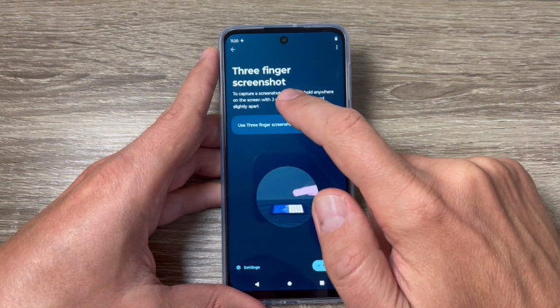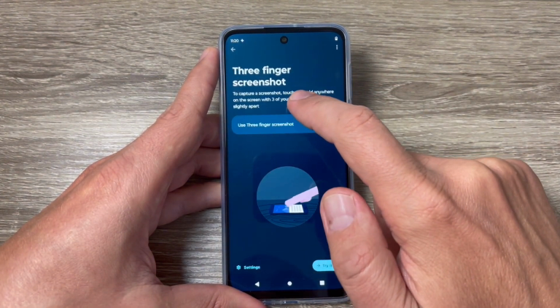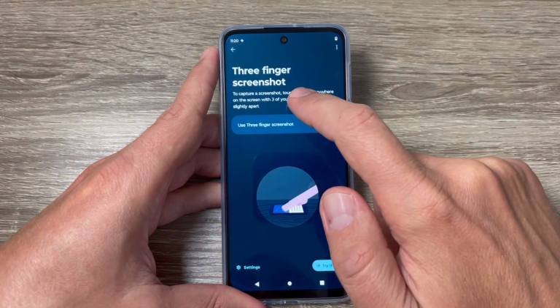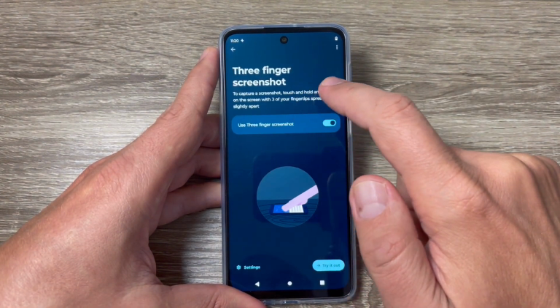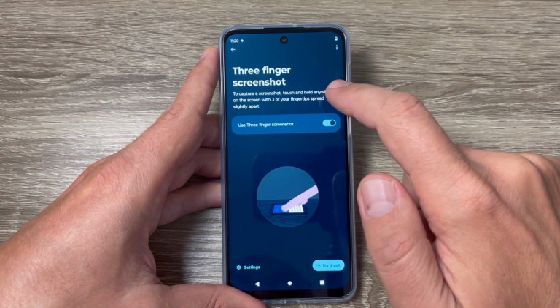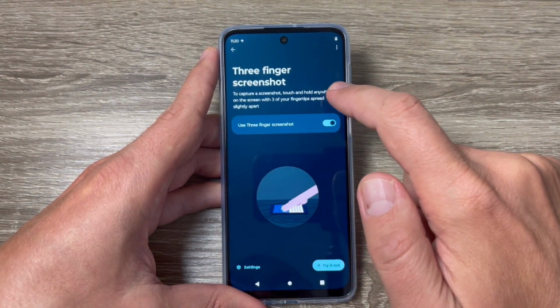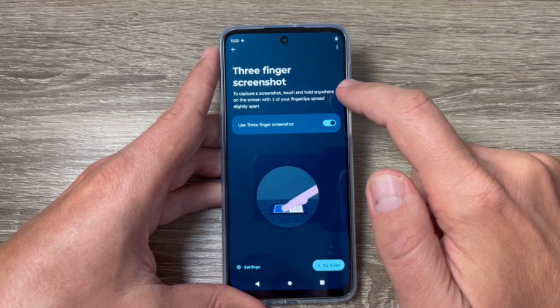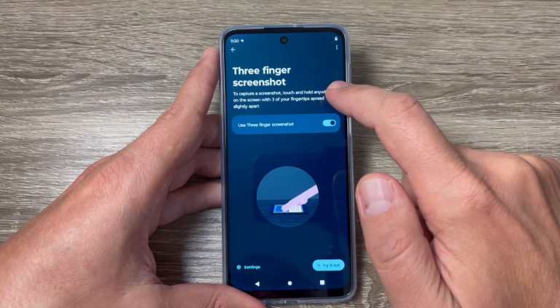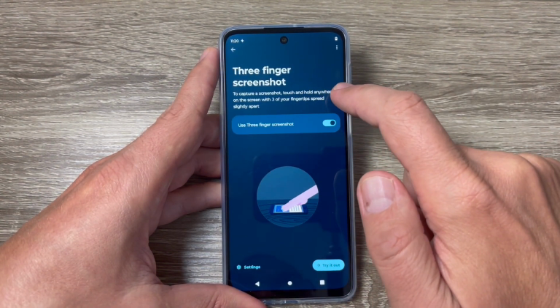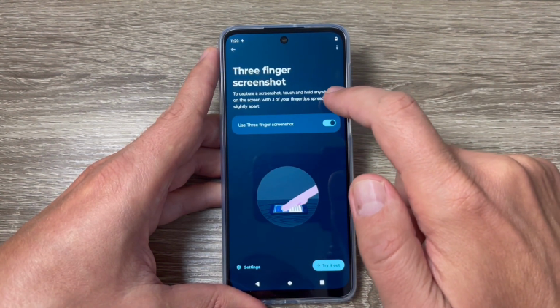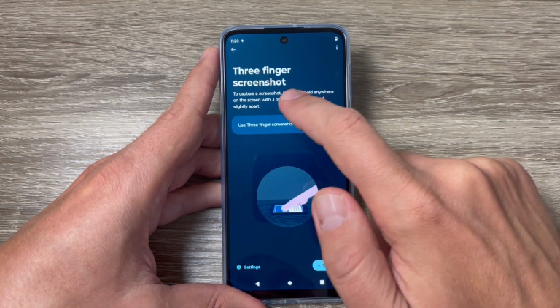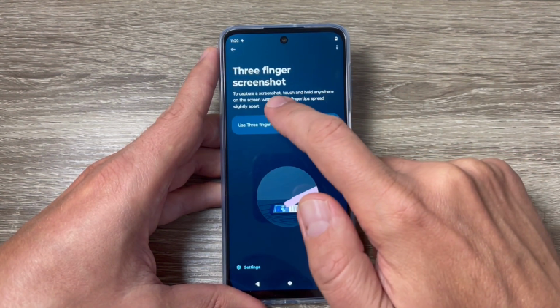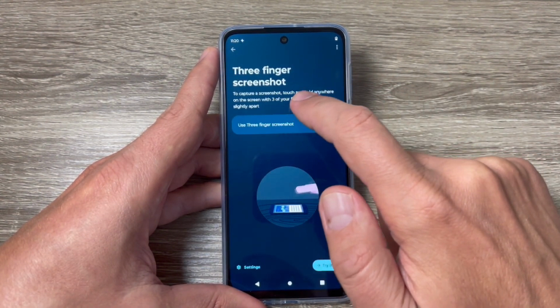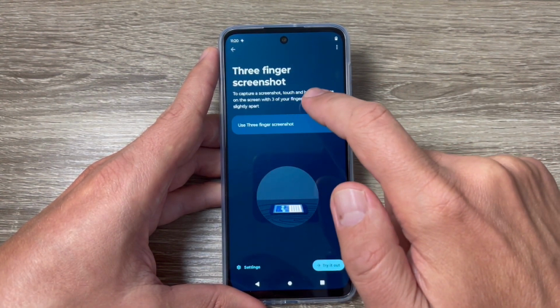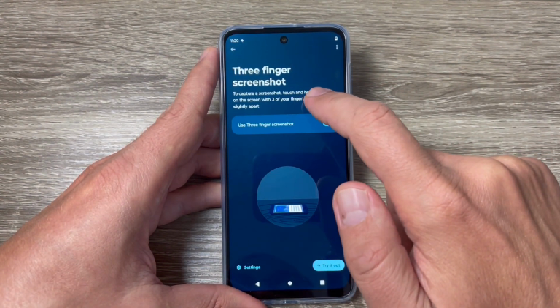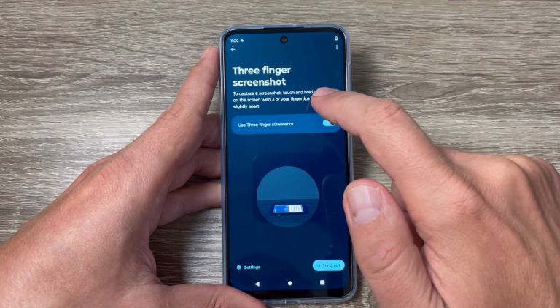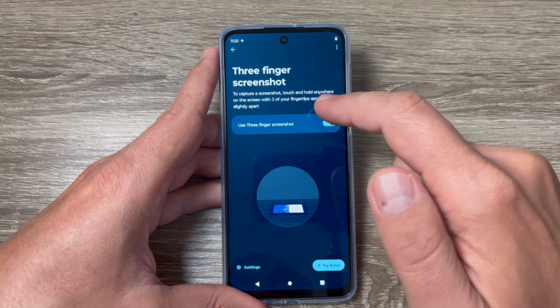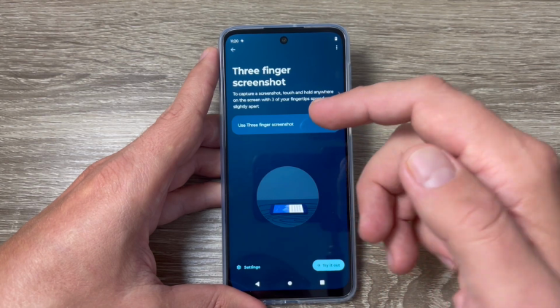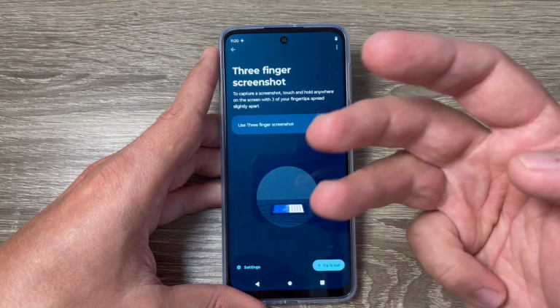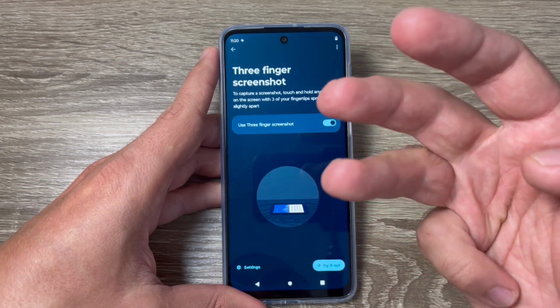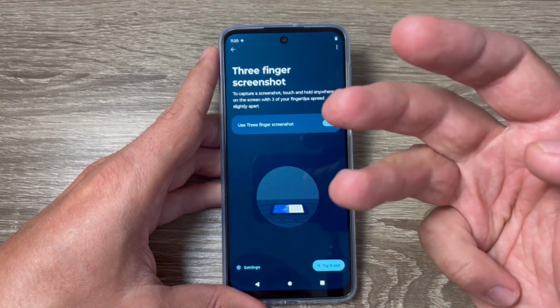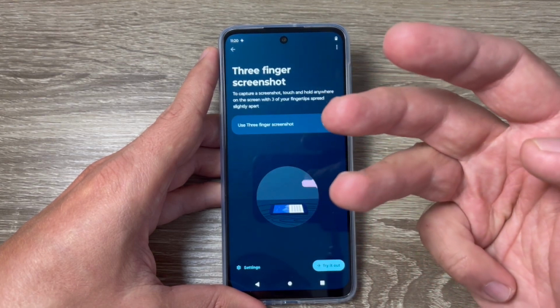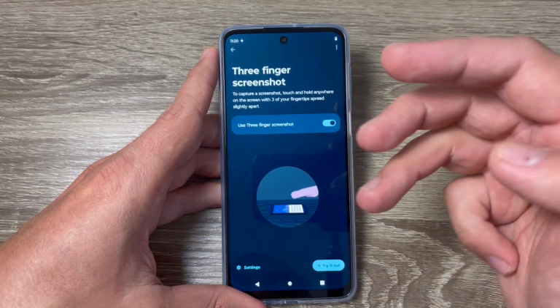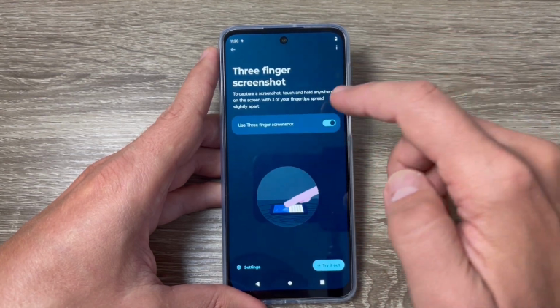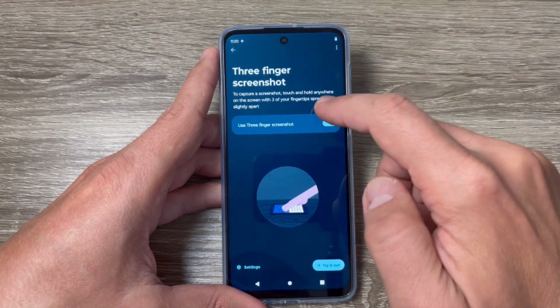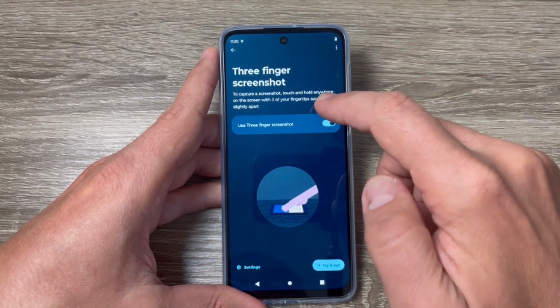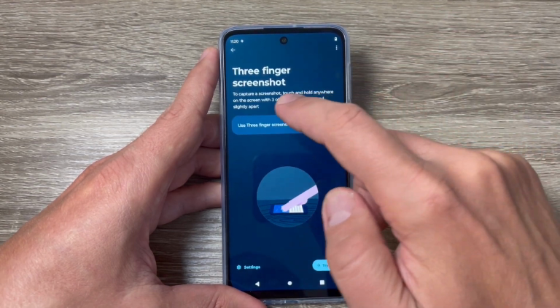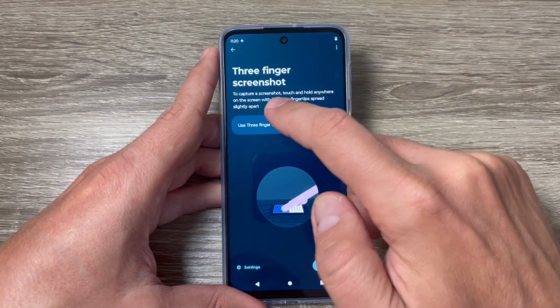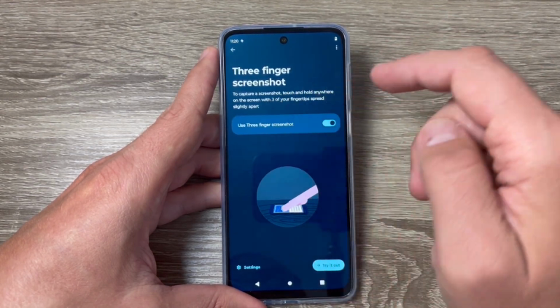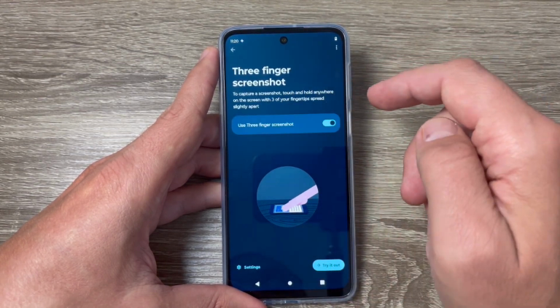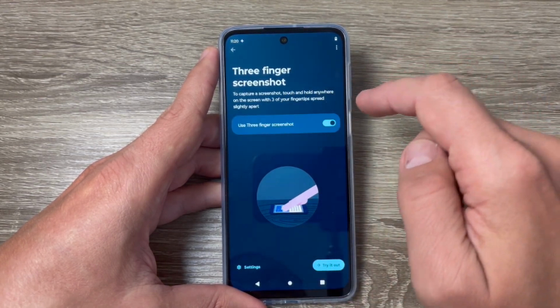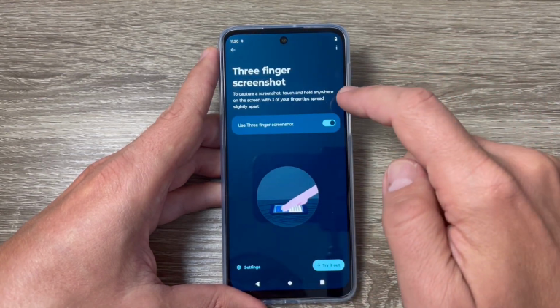Now let's read: to capture a screenshot, touch and hold anywhere on the screen with three of your fingers spread slightly apart.